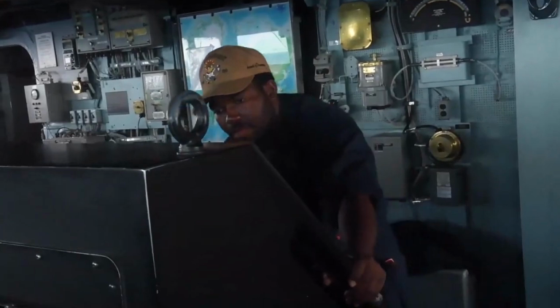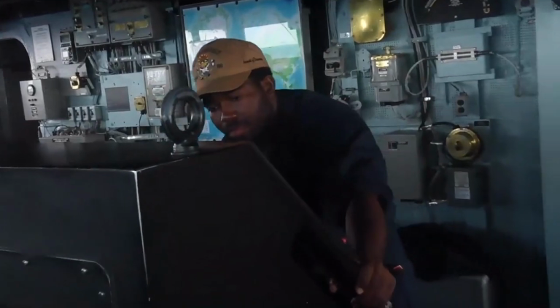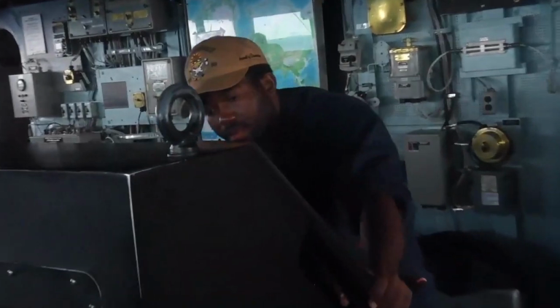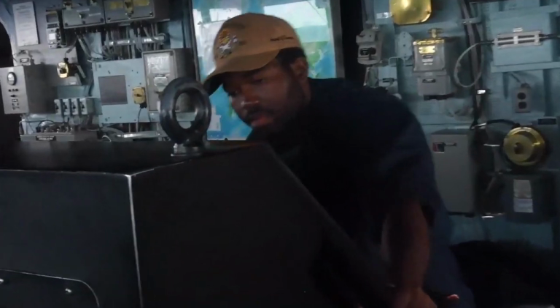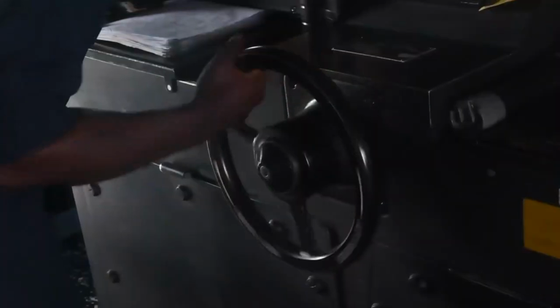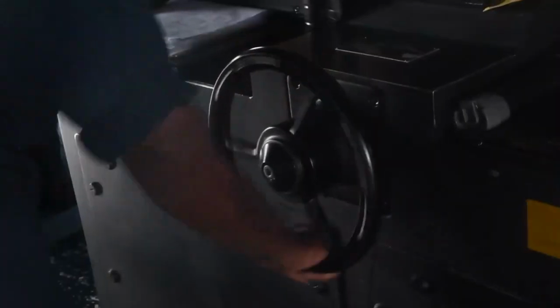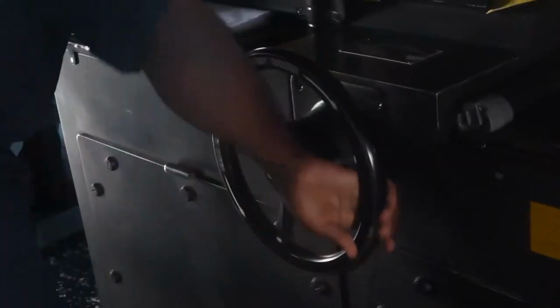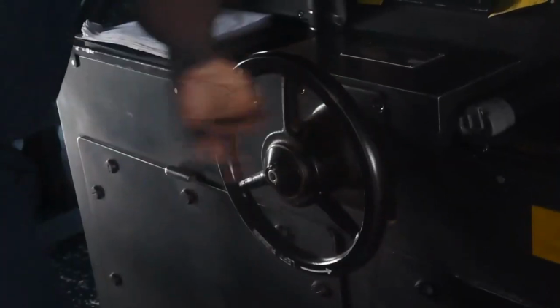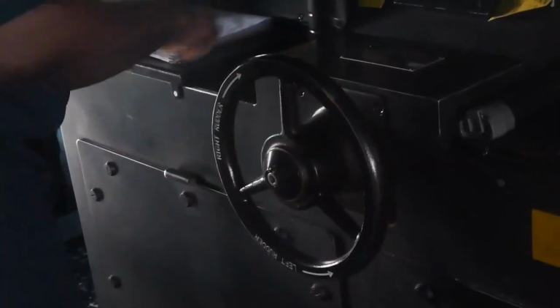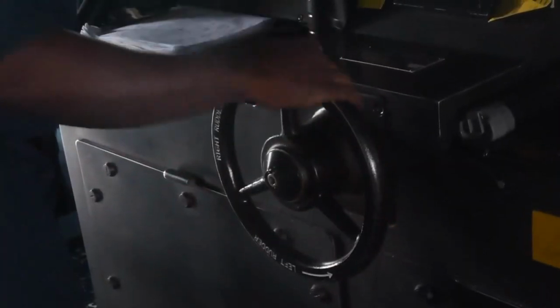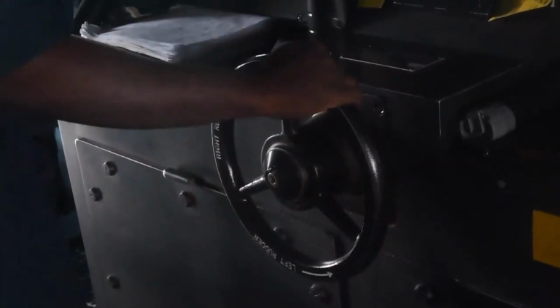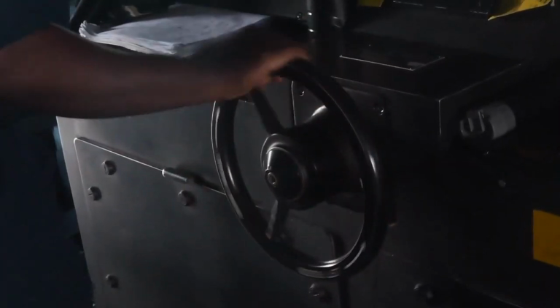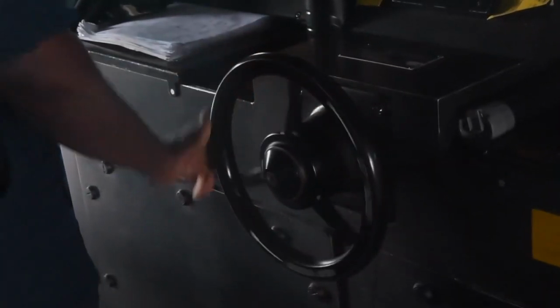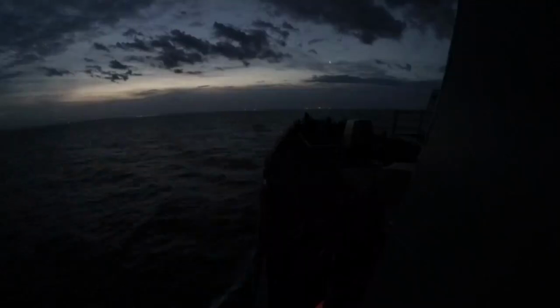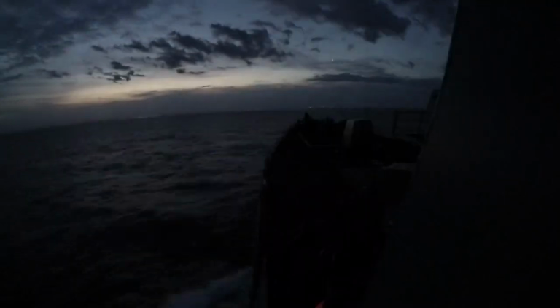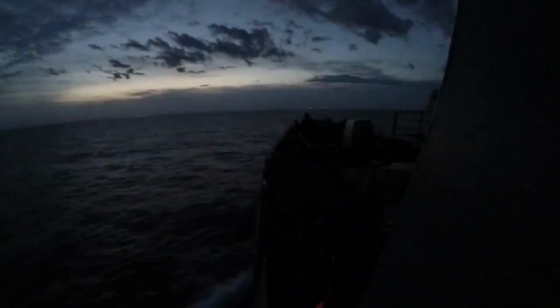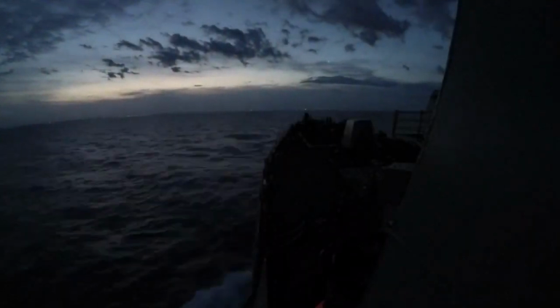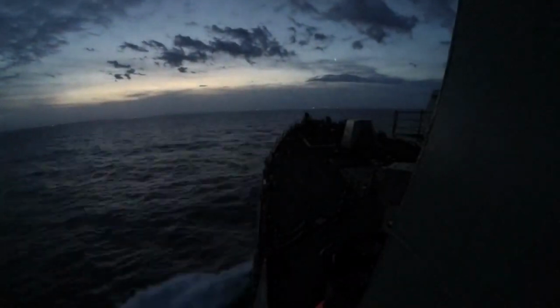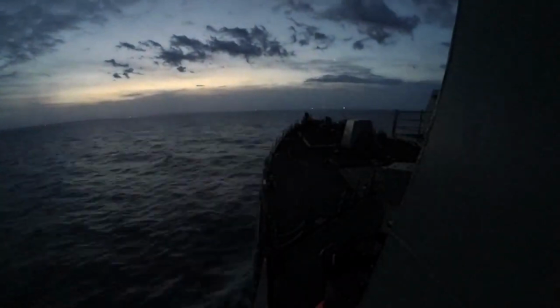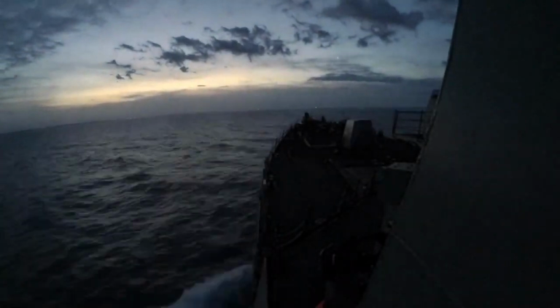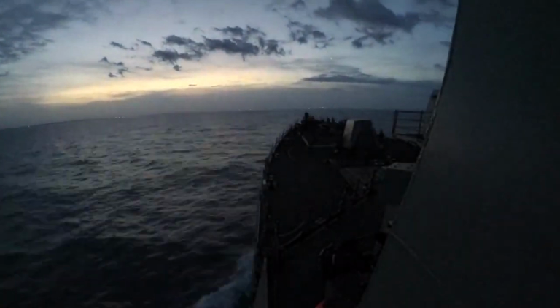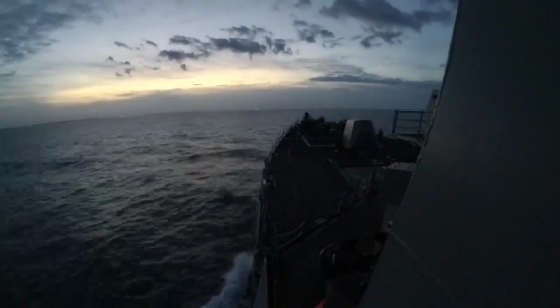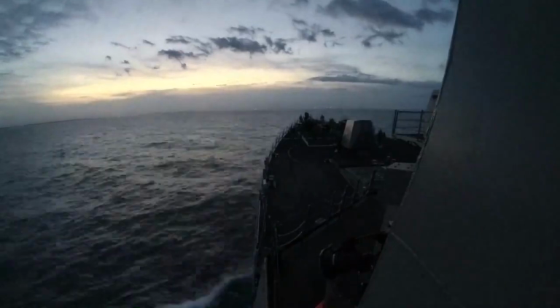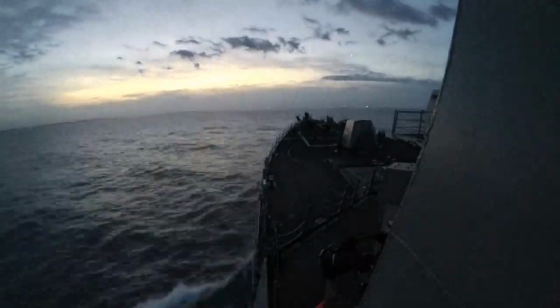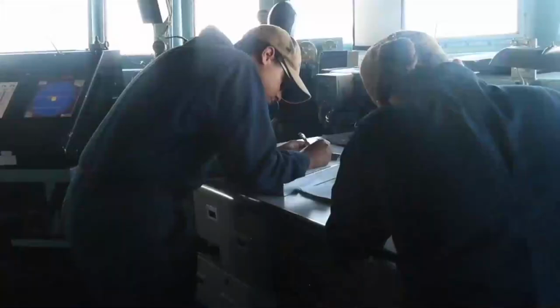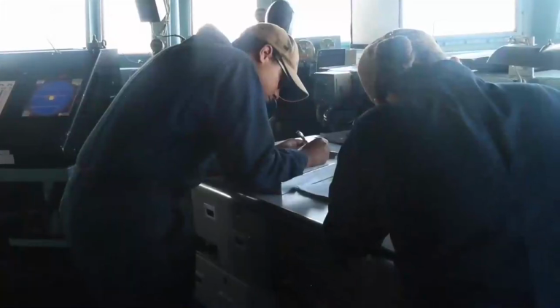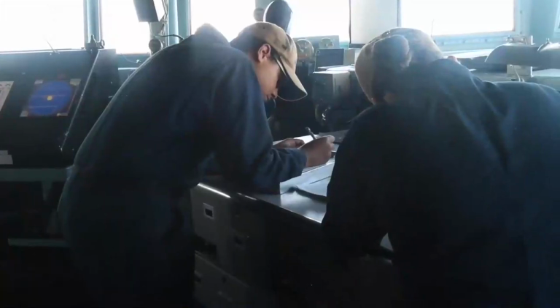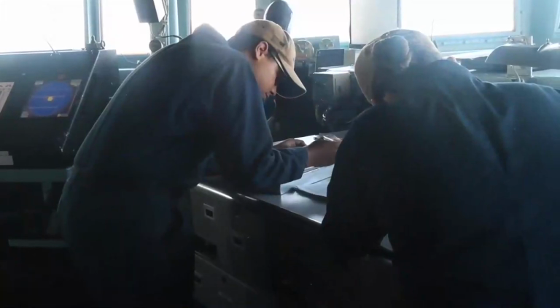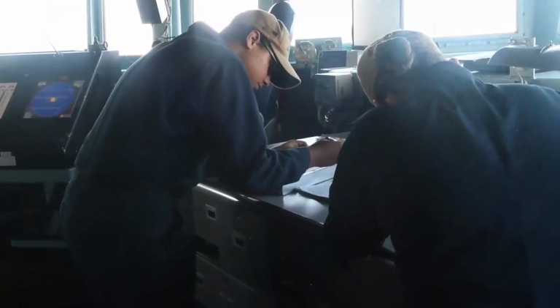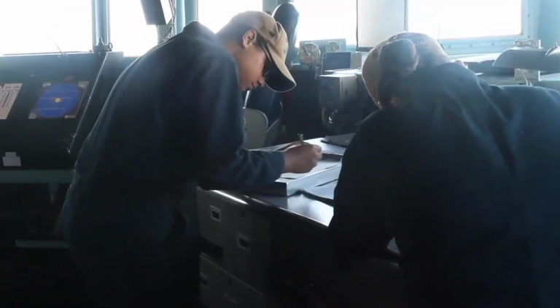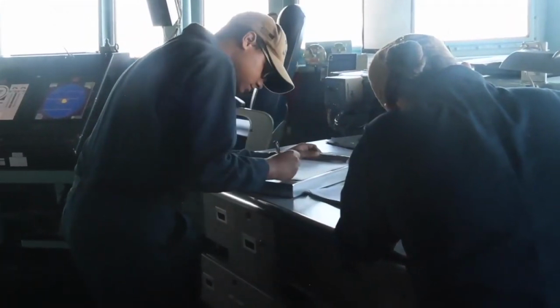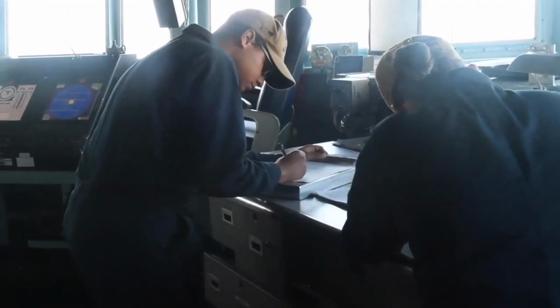USS Roosevelt is scheduled to replace USS Kearney as one of the forward deployed naval forces in the U.S. 6th Fleet area of operations.